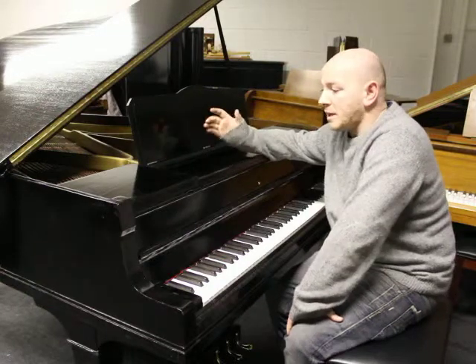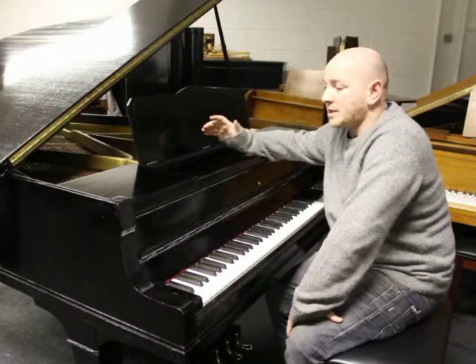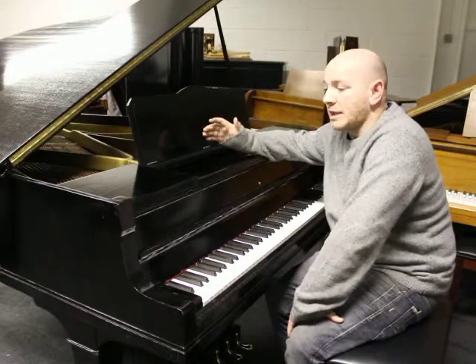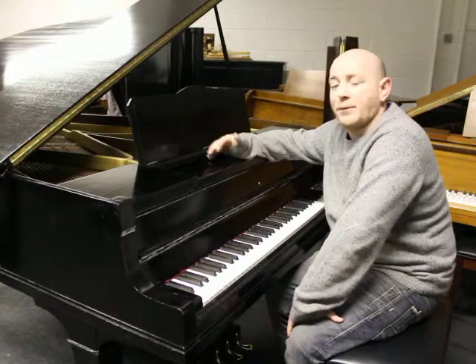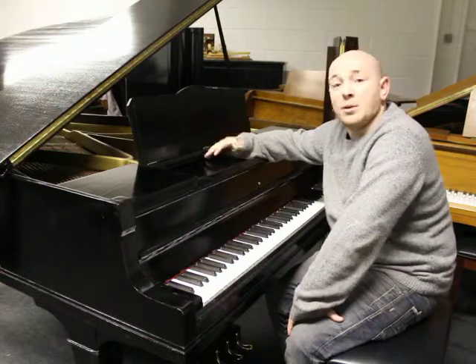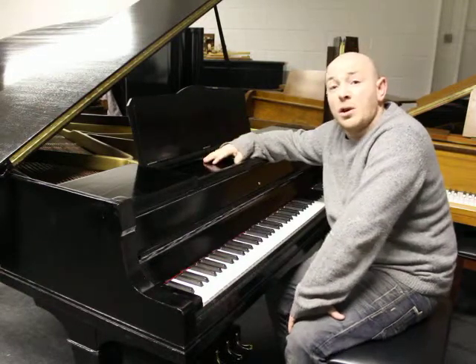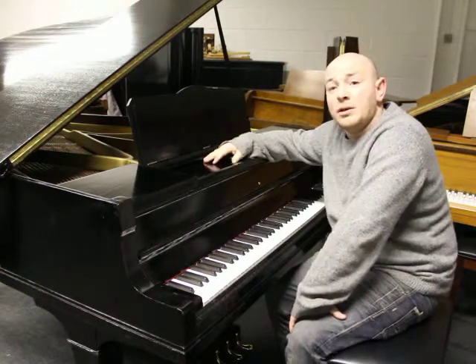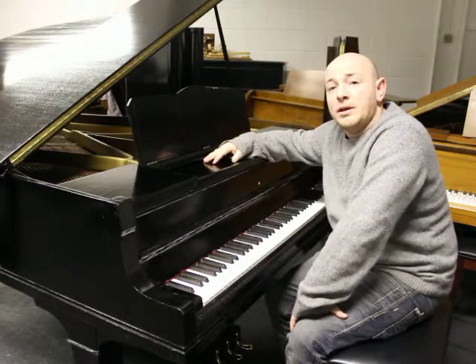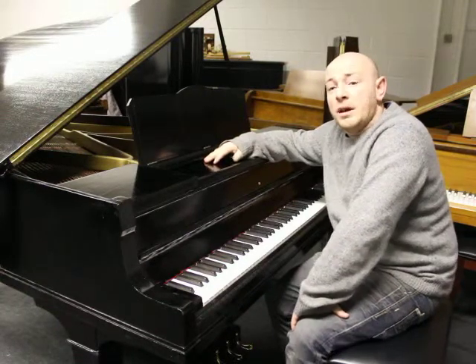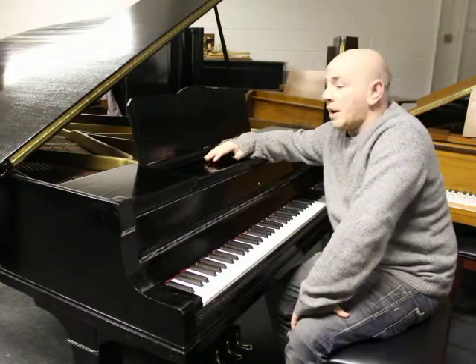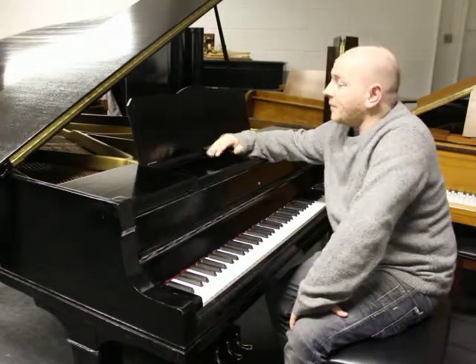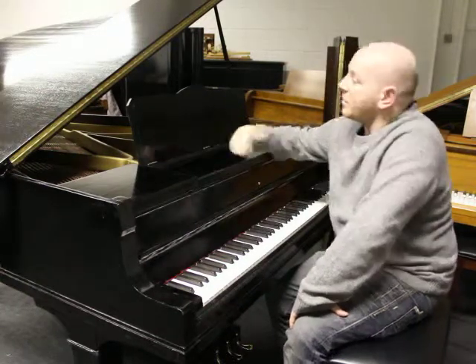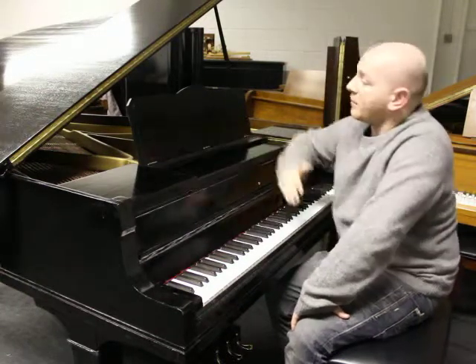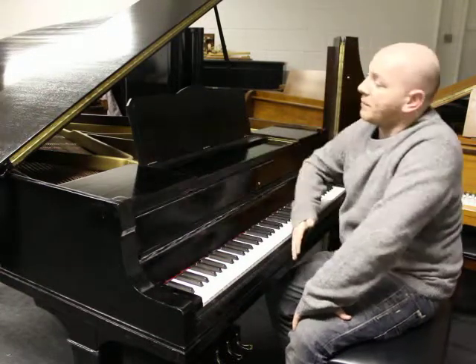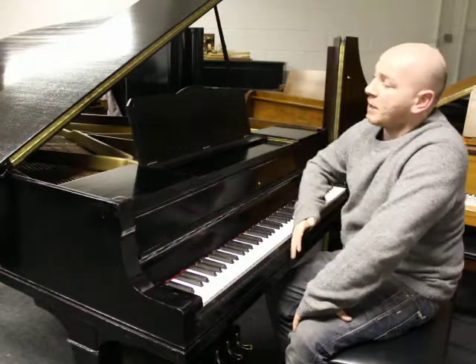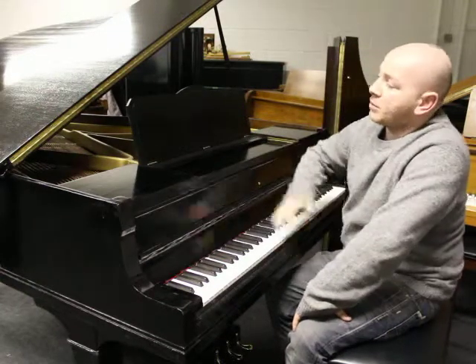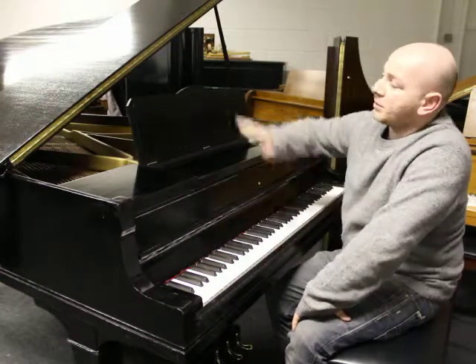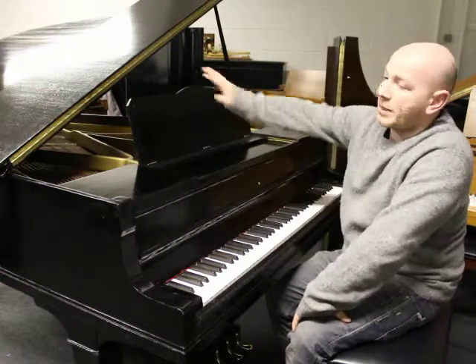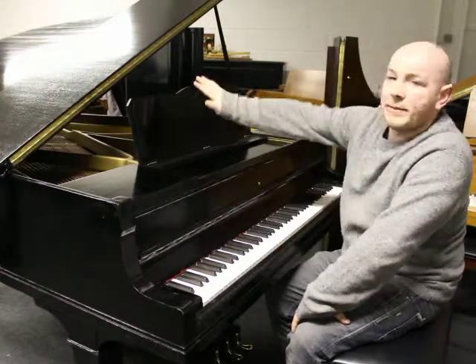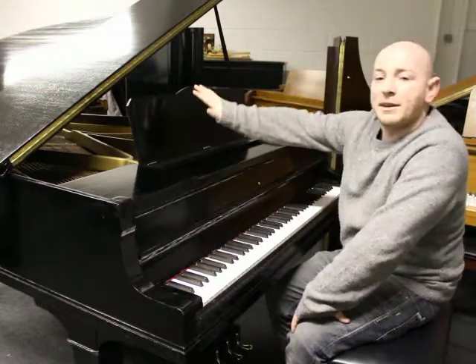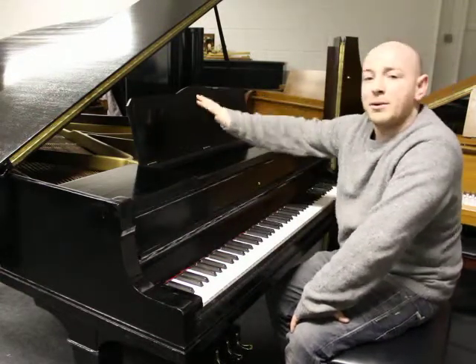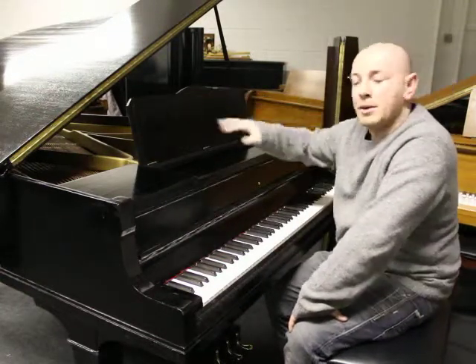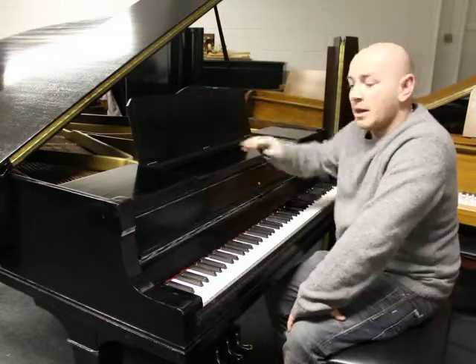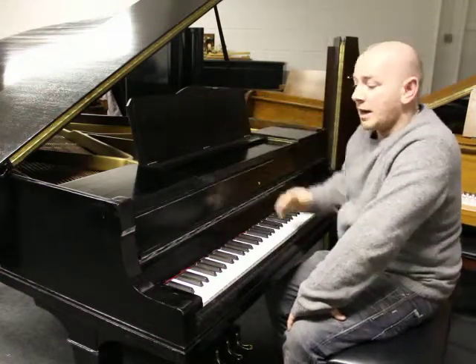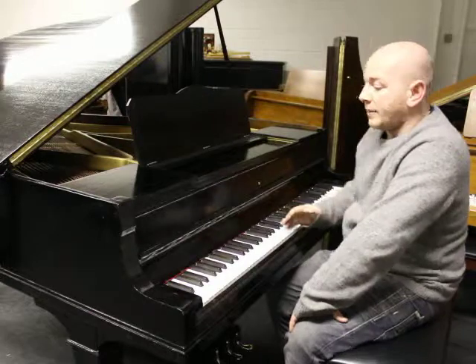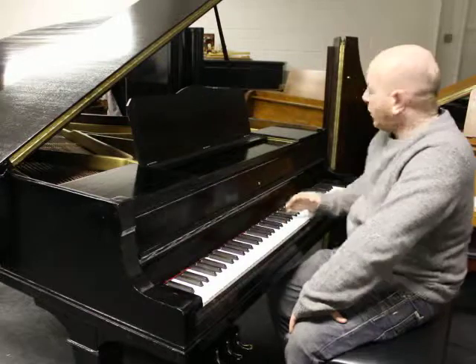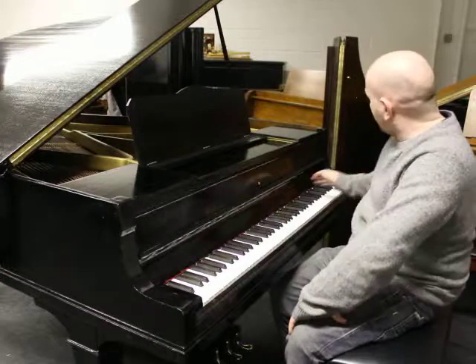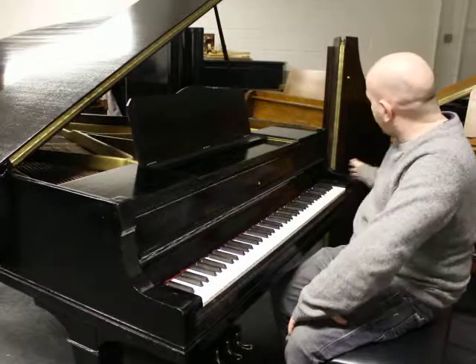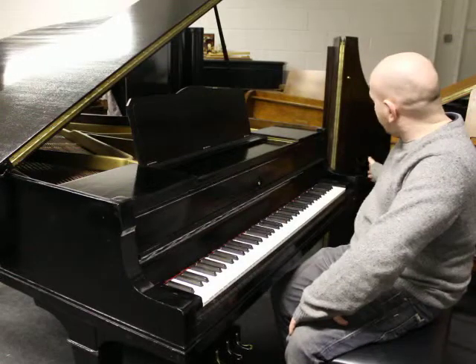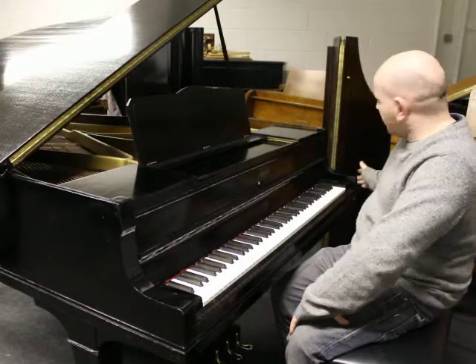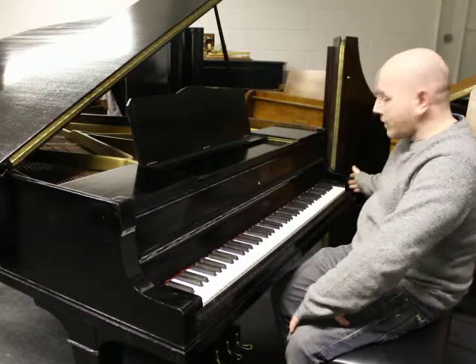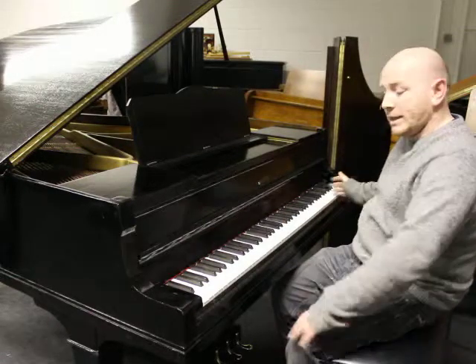It's six foot long from the front of the keyboard to the back of the tail and four foot ten inches wide.